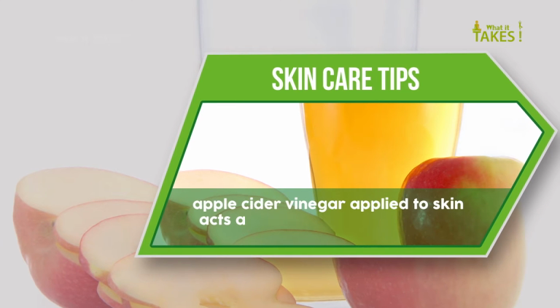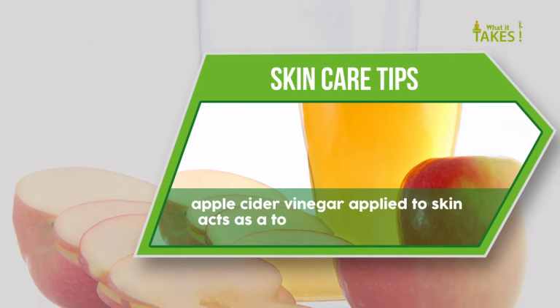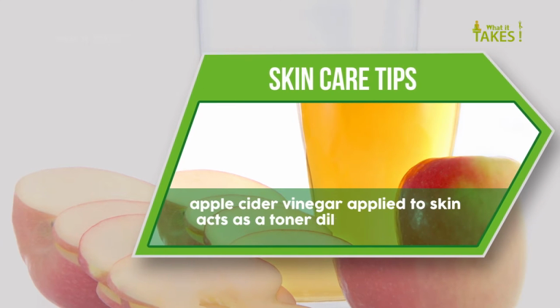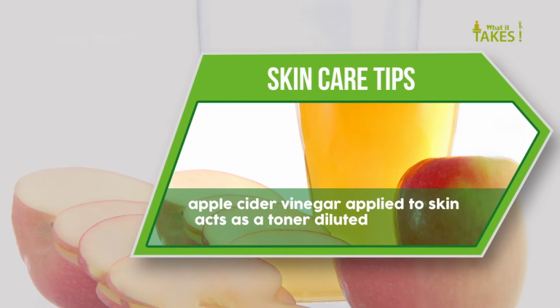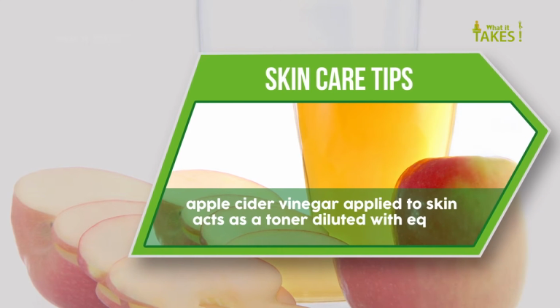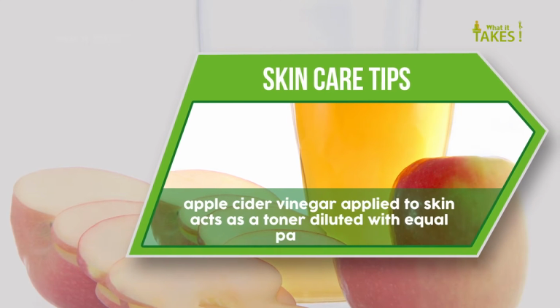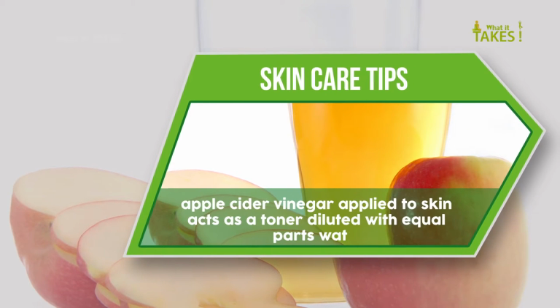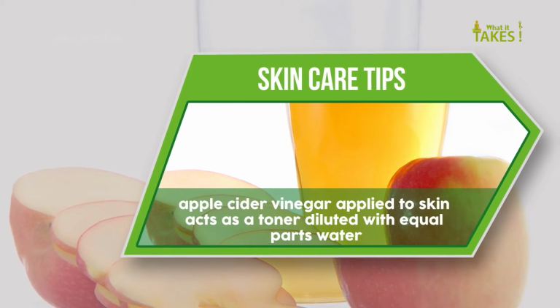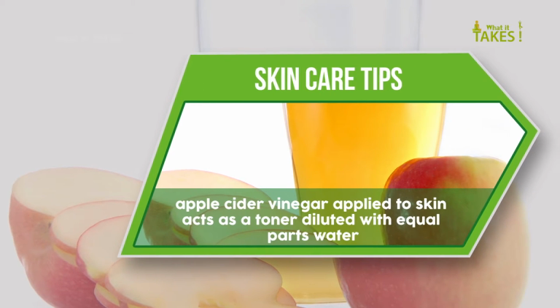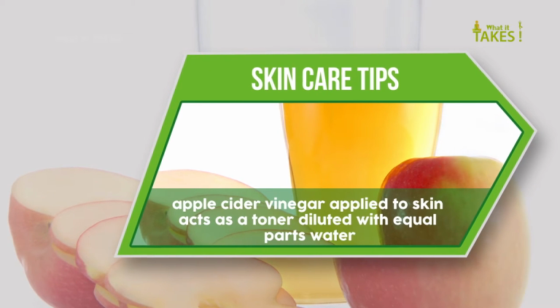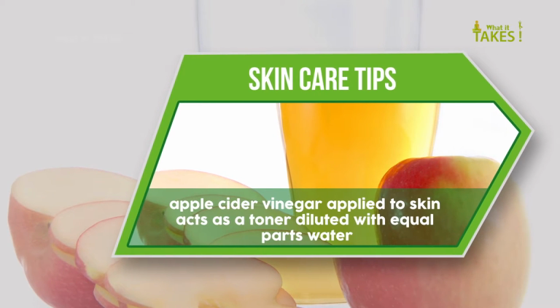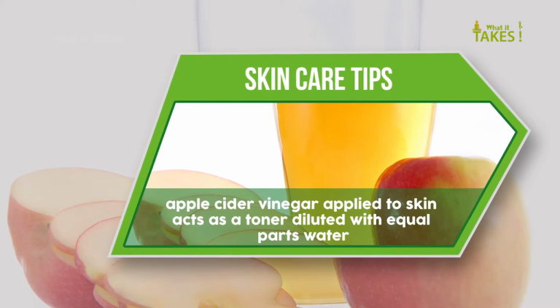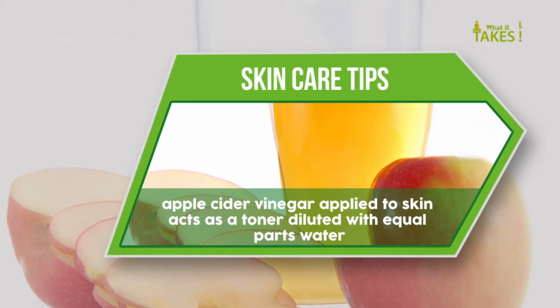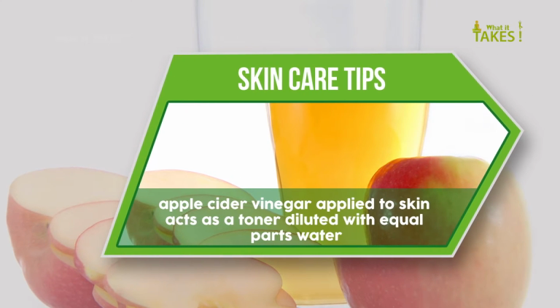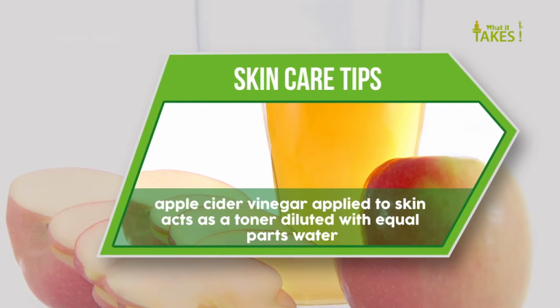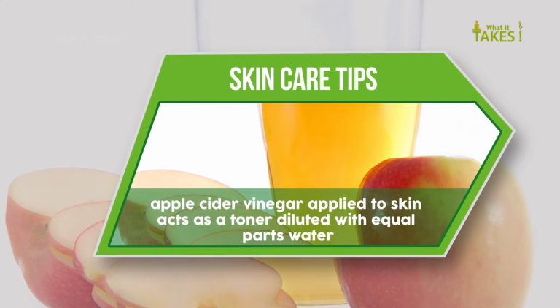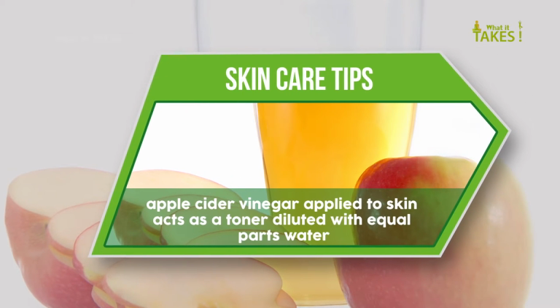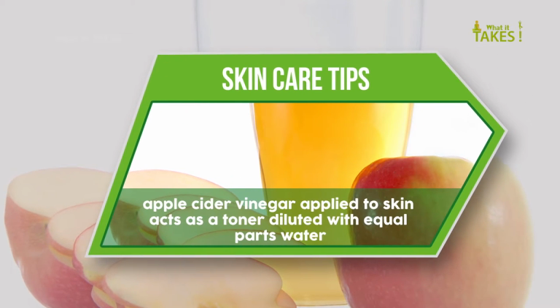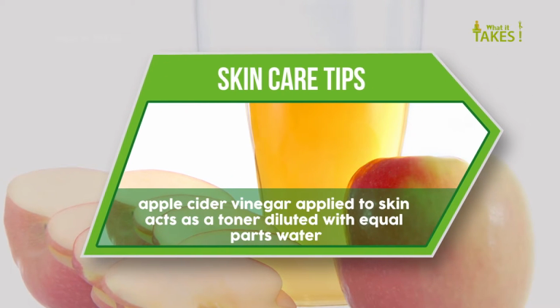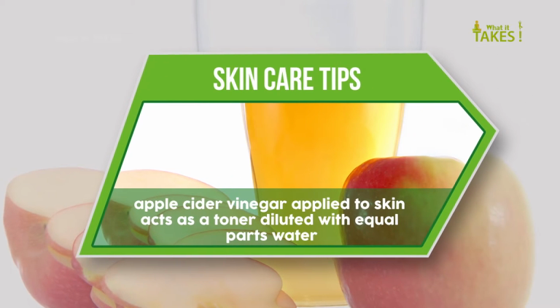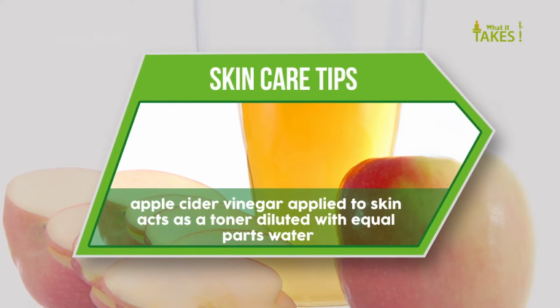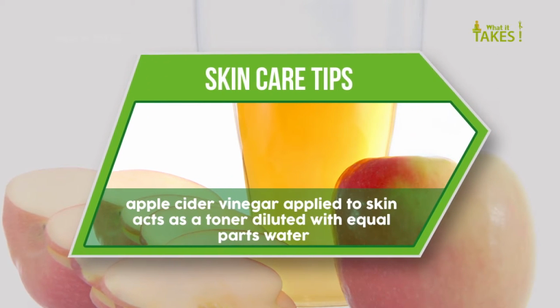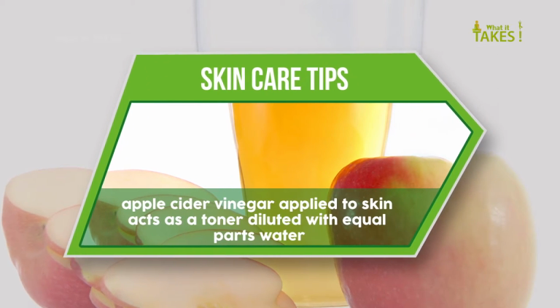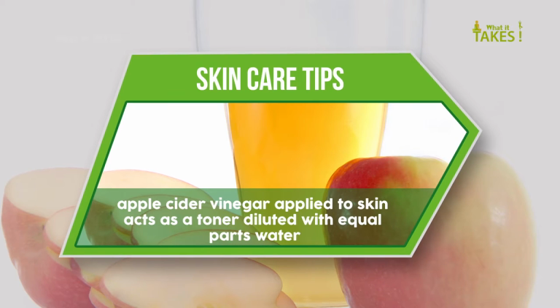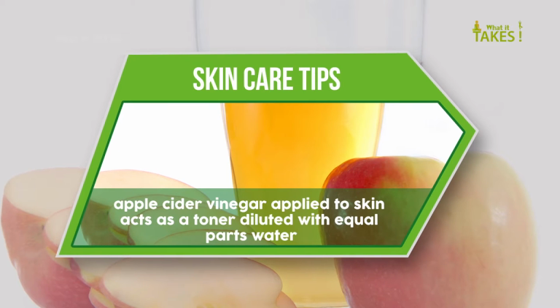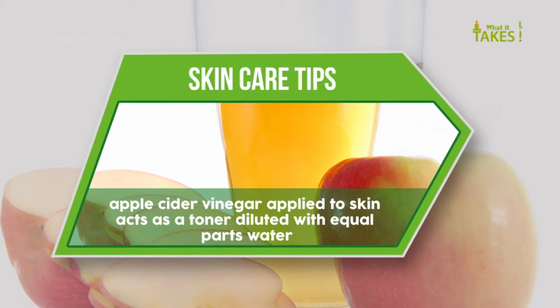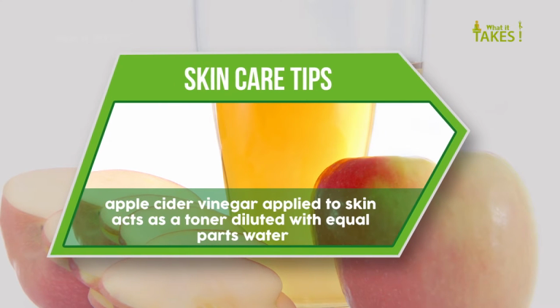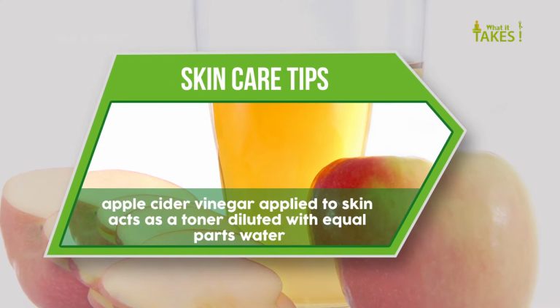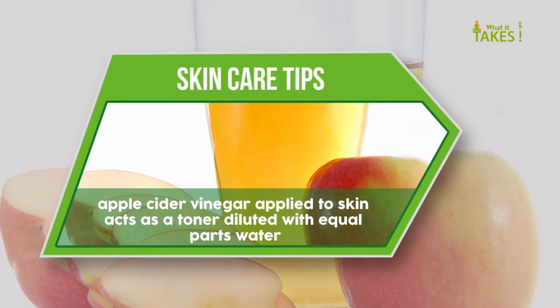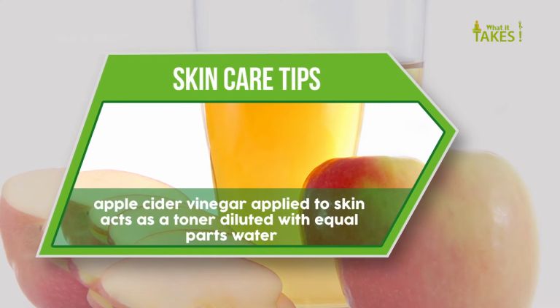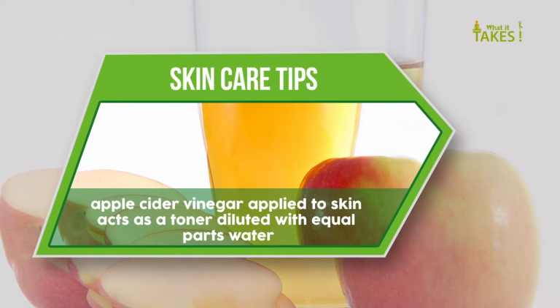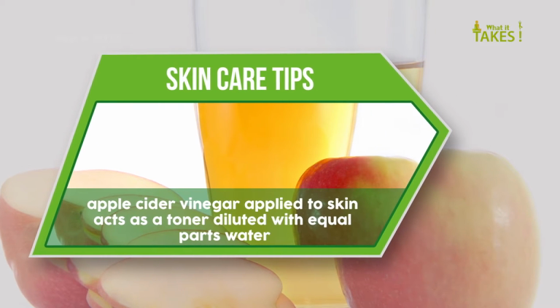Apple cider vinegar applied to skin acts as a toner — dilute with equal parts water.